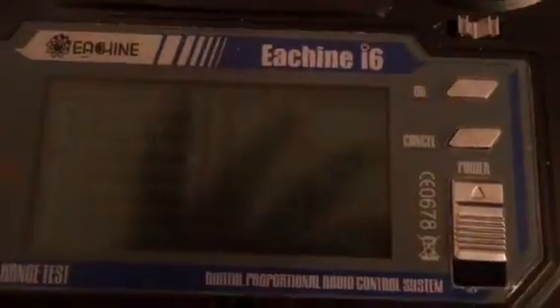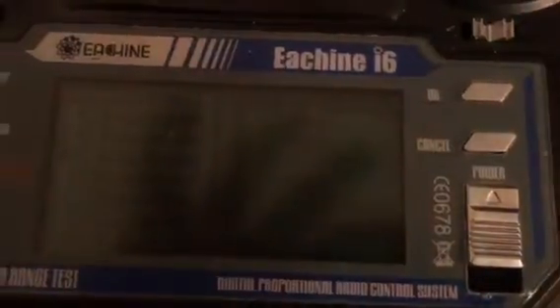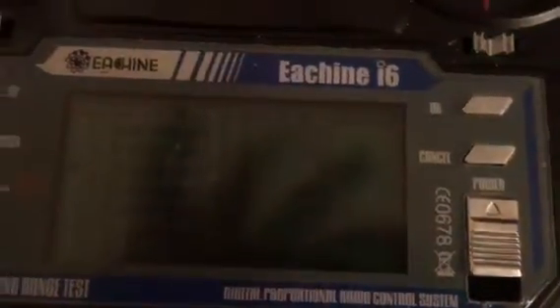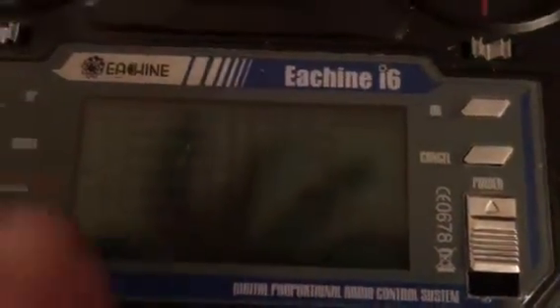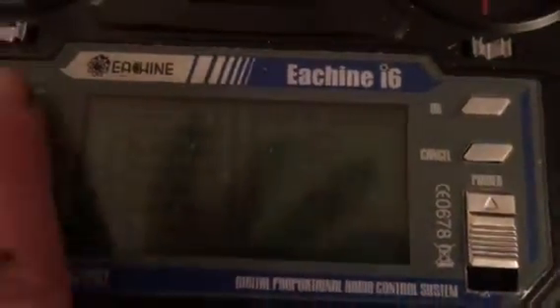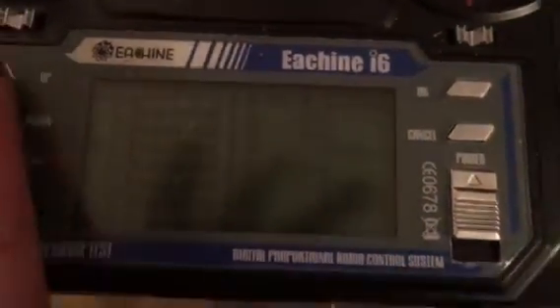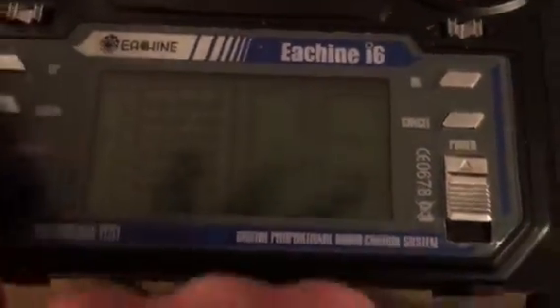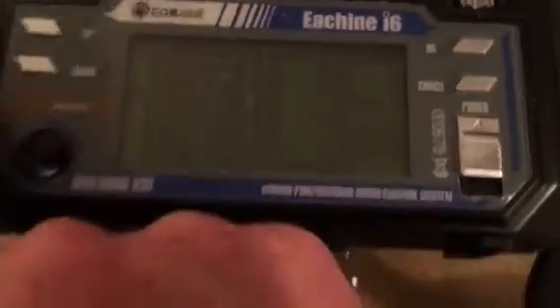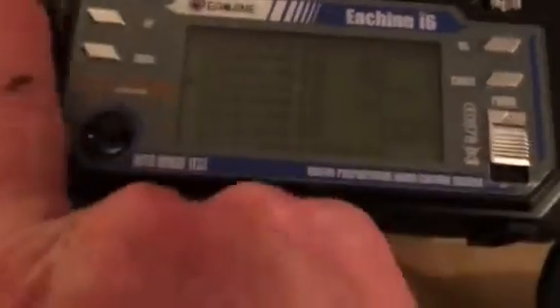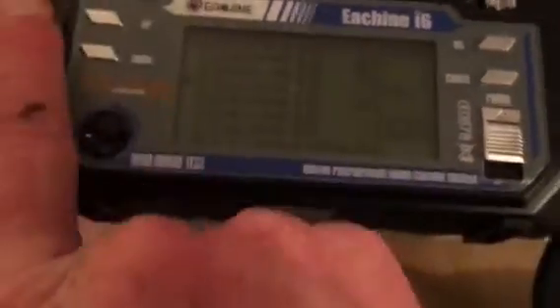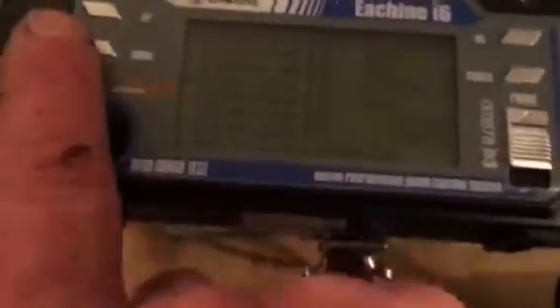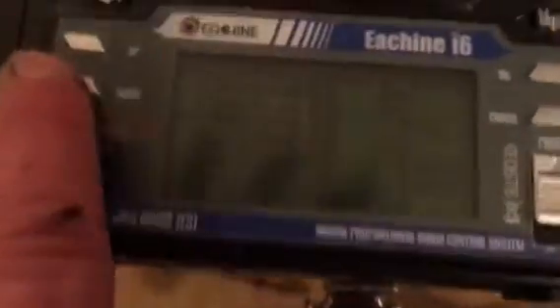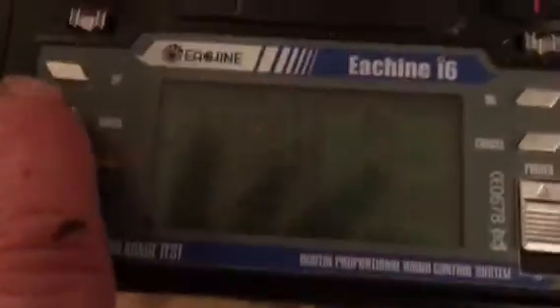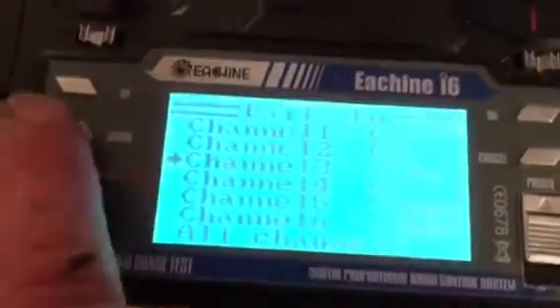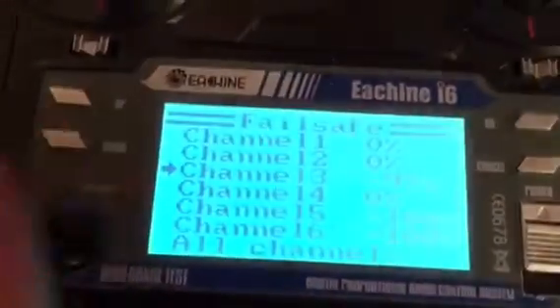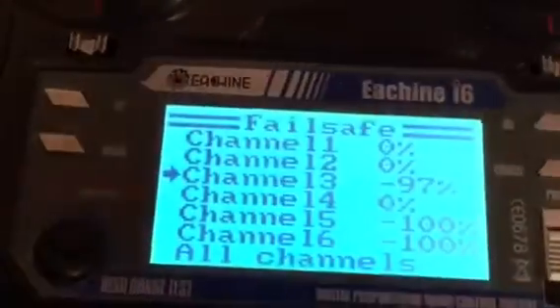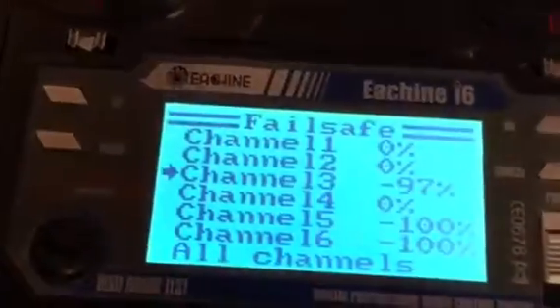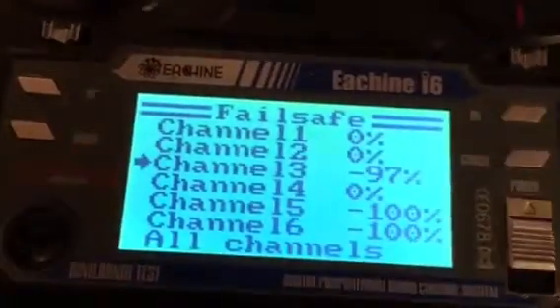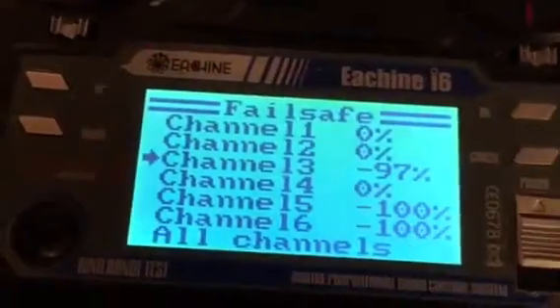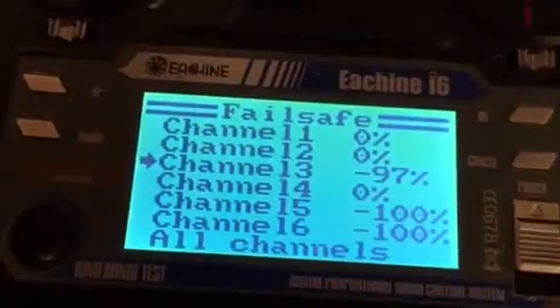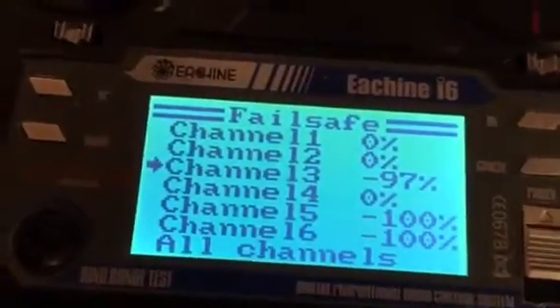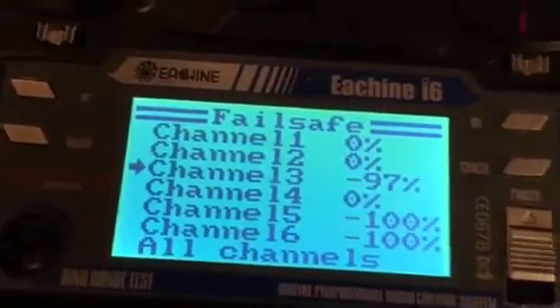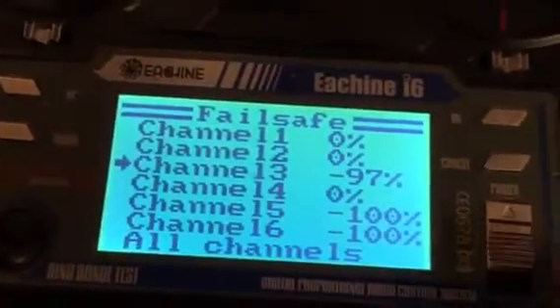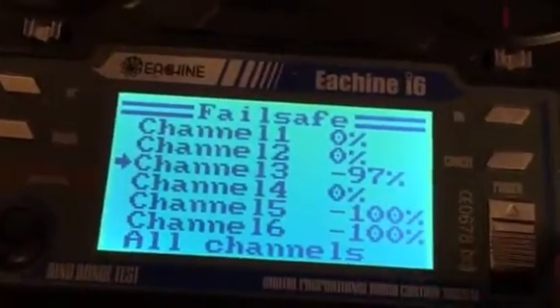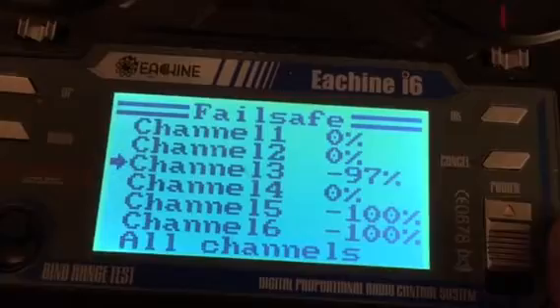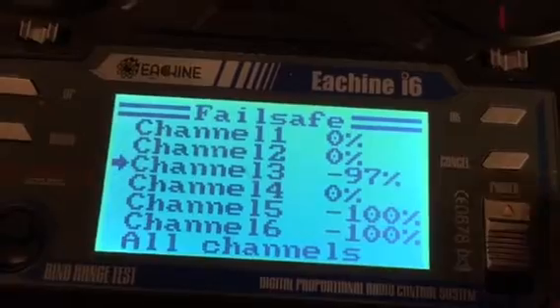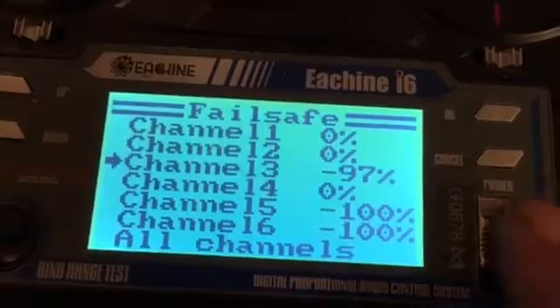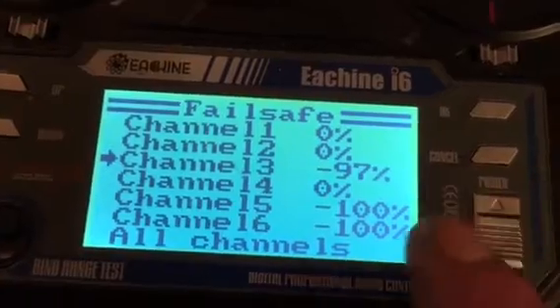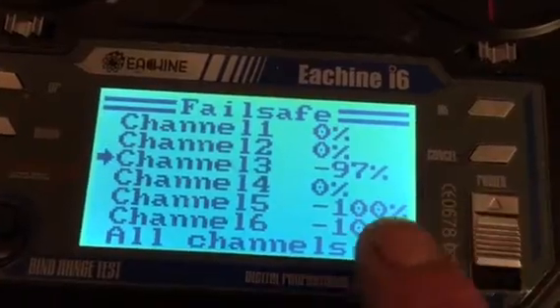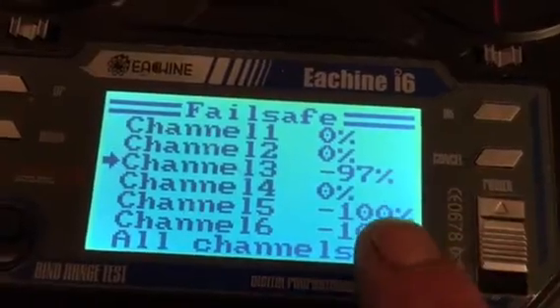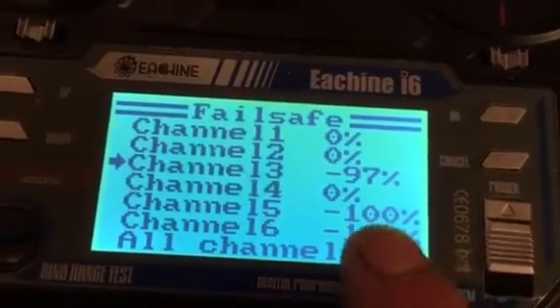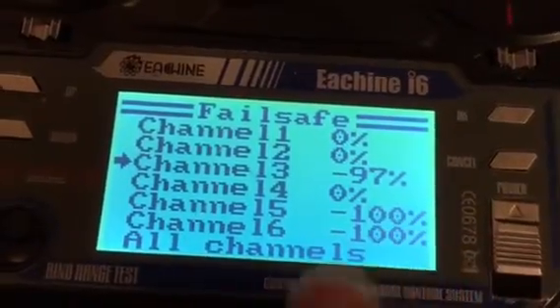Generally all the other channels are at zero. Five and six are at minus 100 — that basically means center stick.